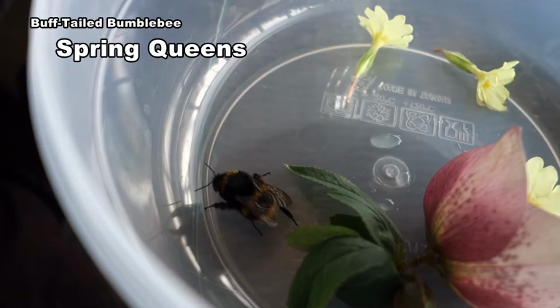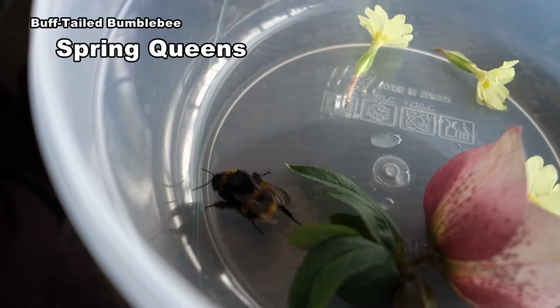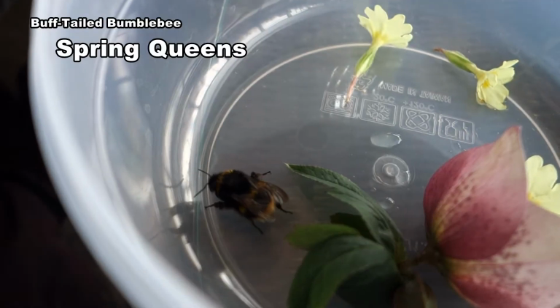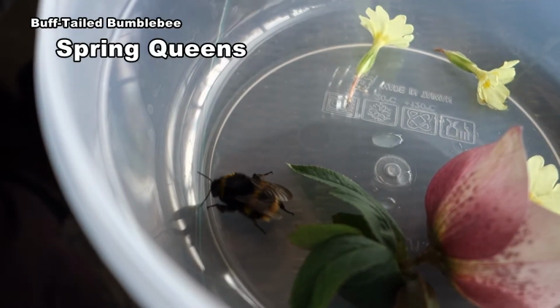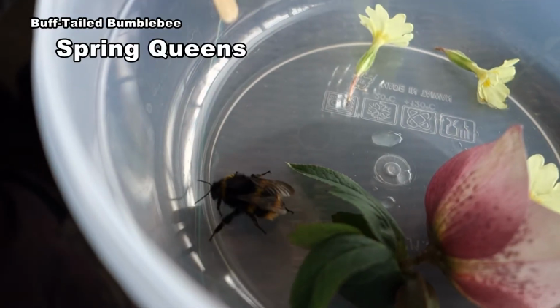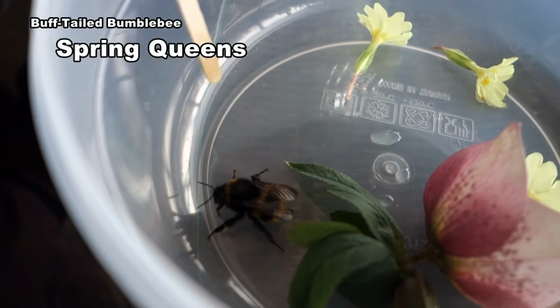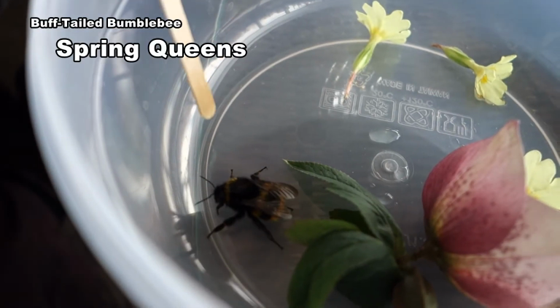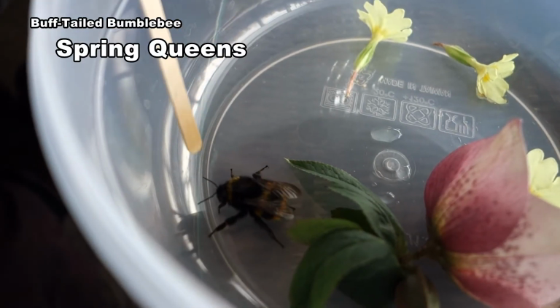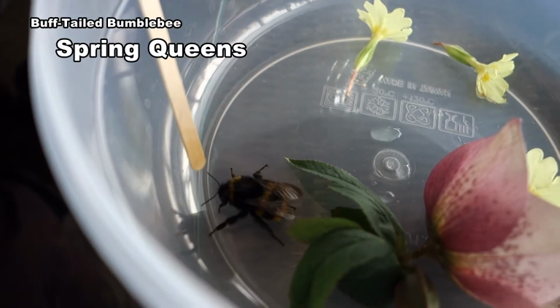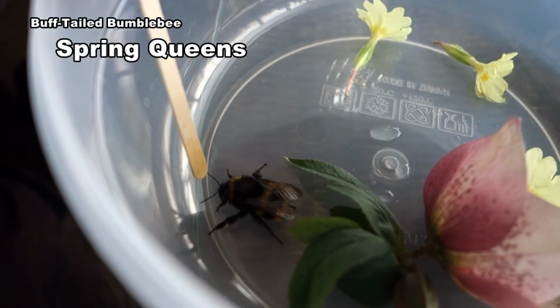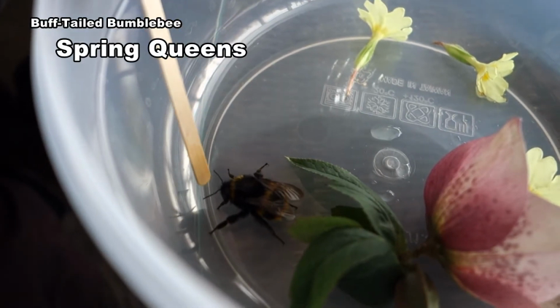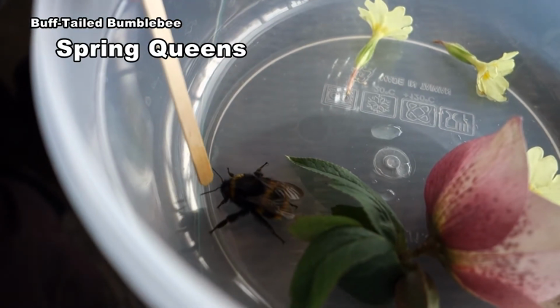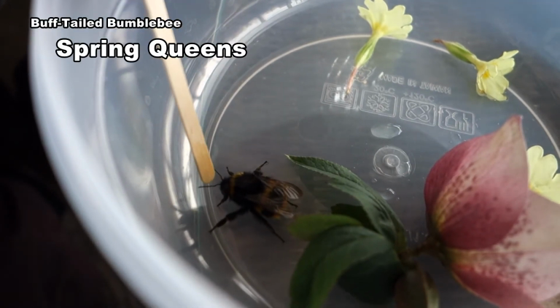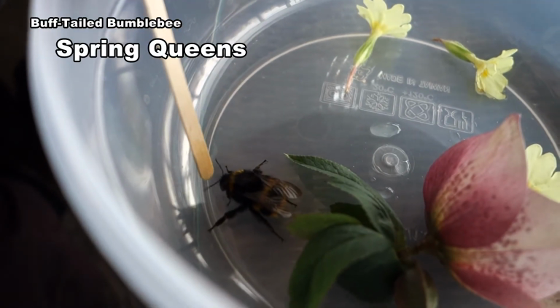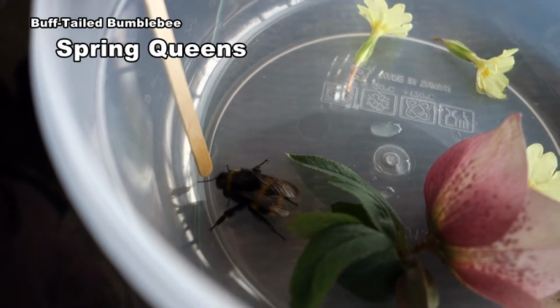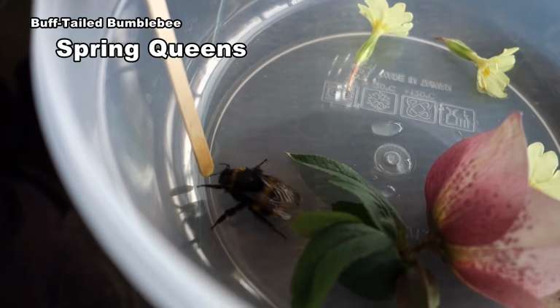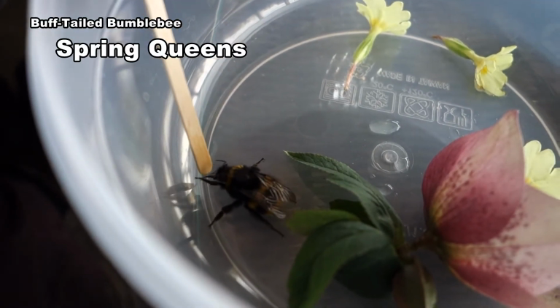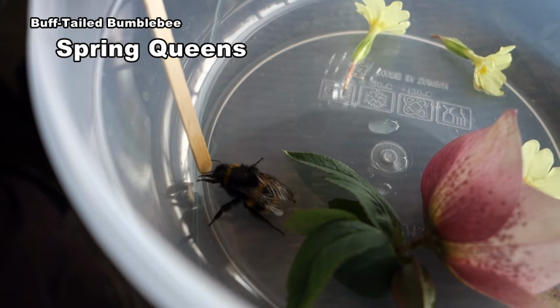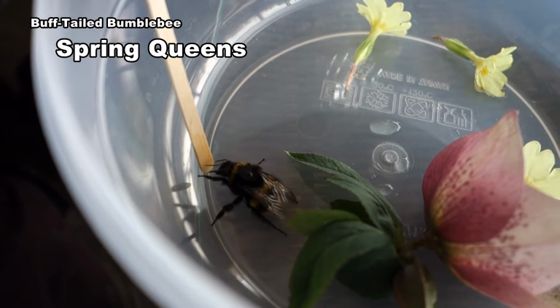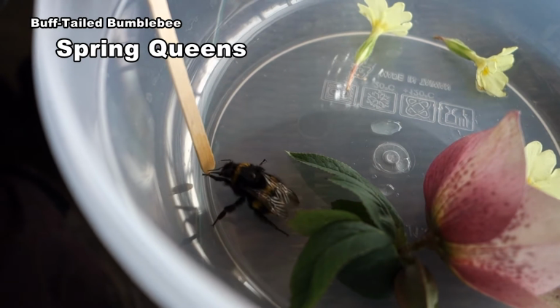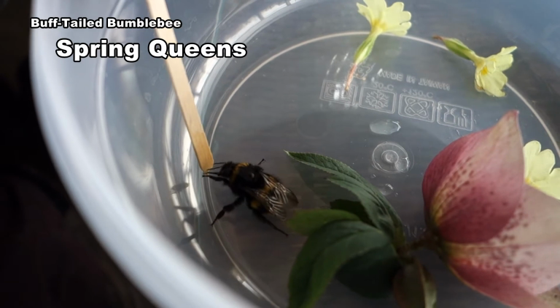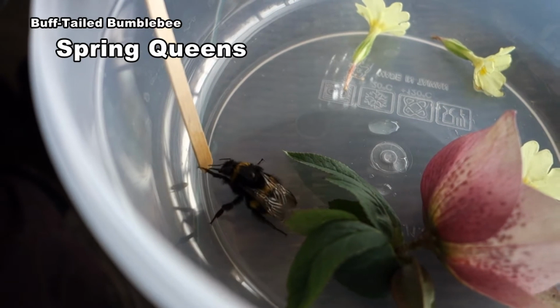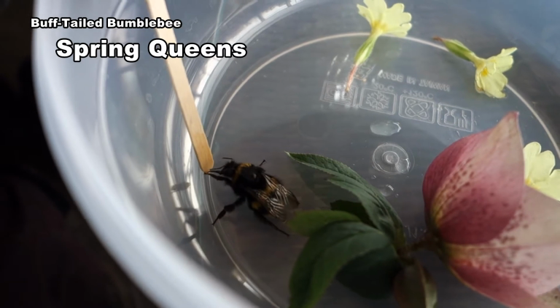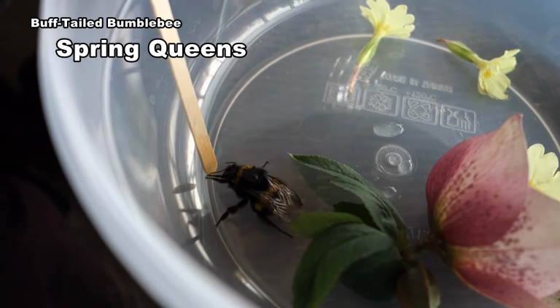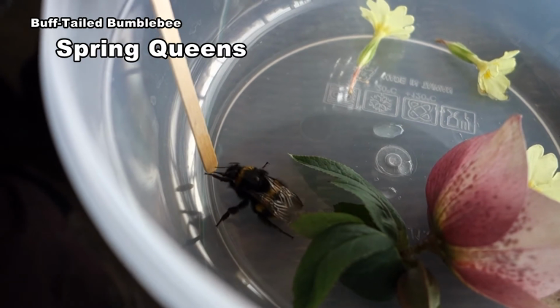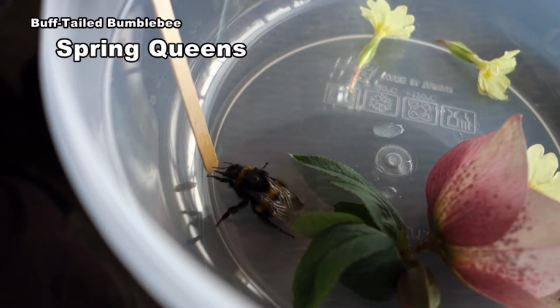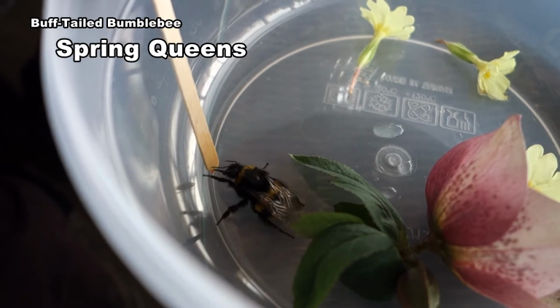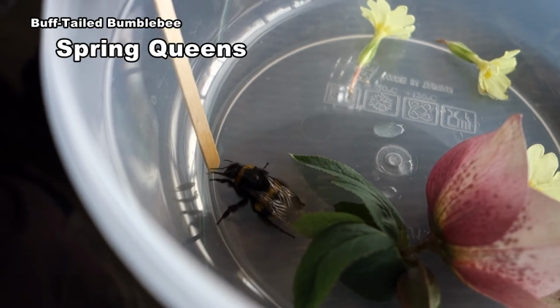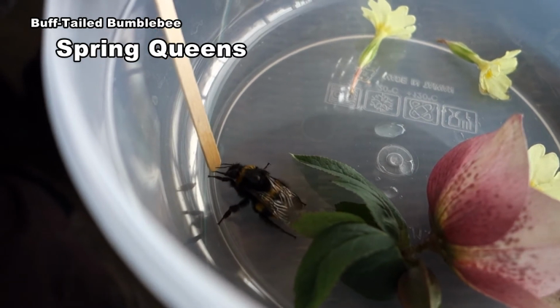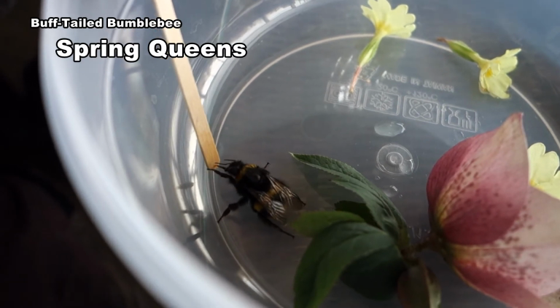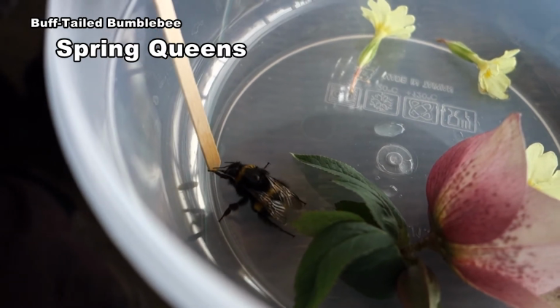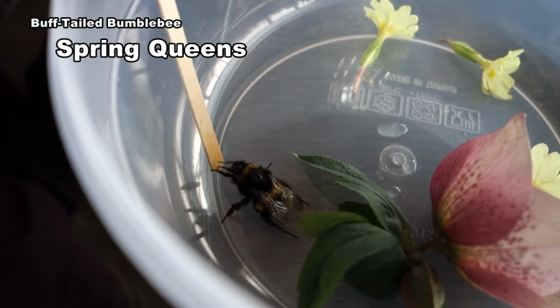If they struggle to find nectar they may become distressed. Sugar water helps revive them. Note the short tongue.